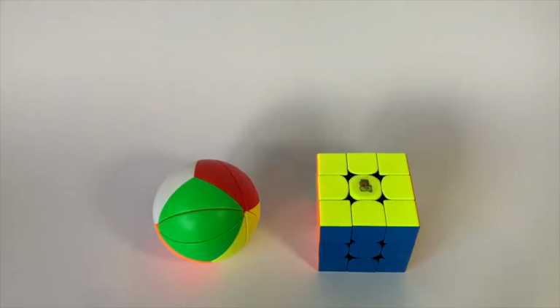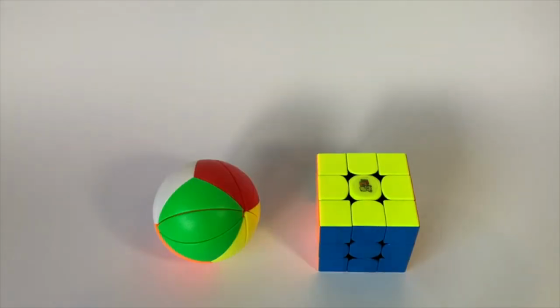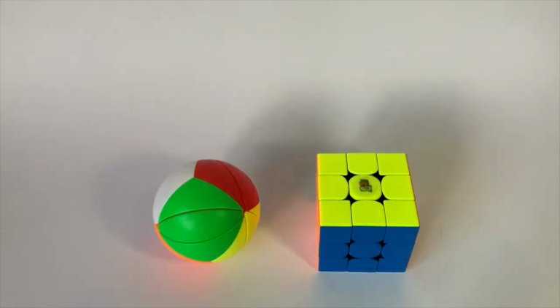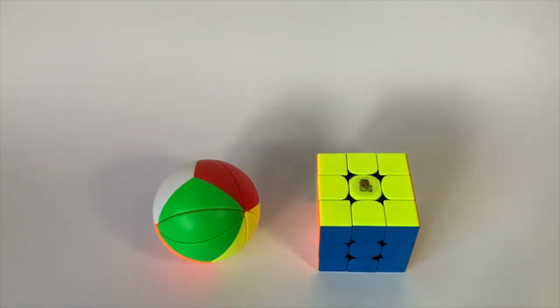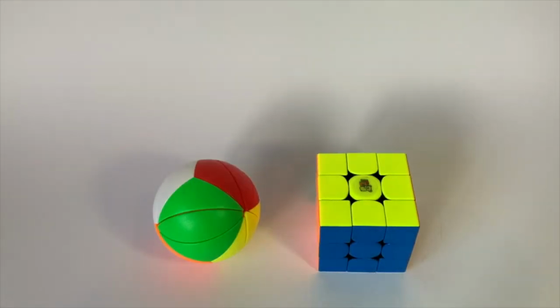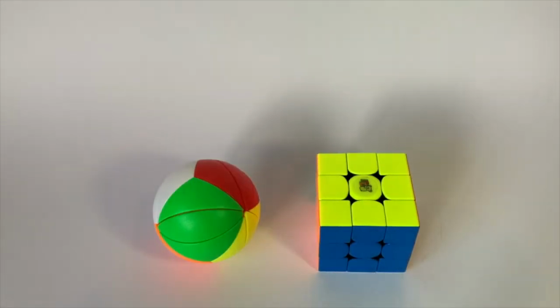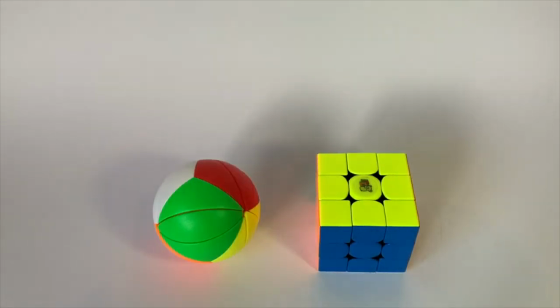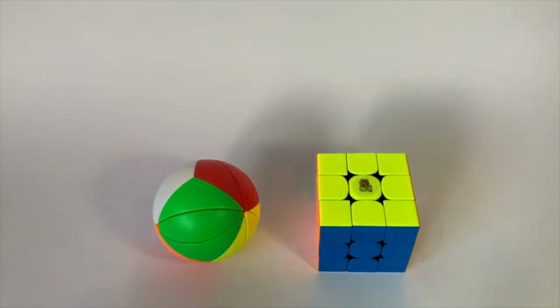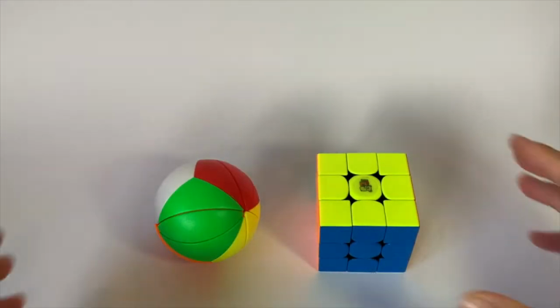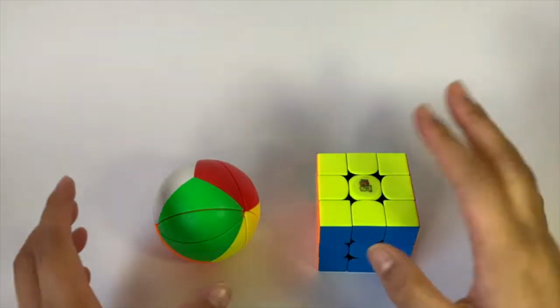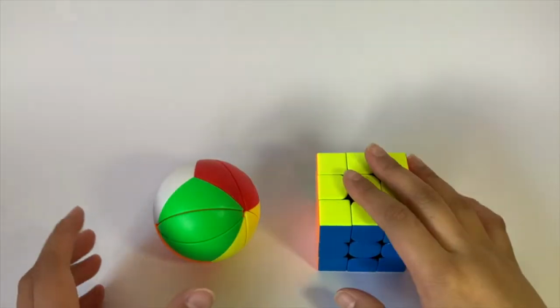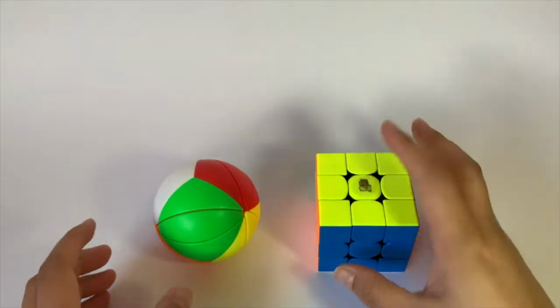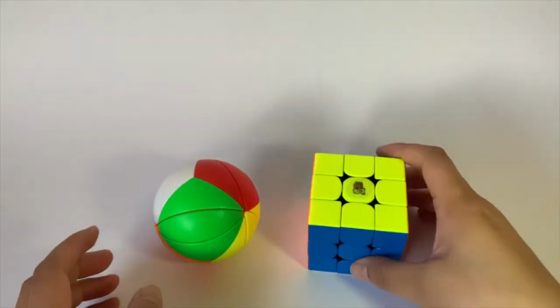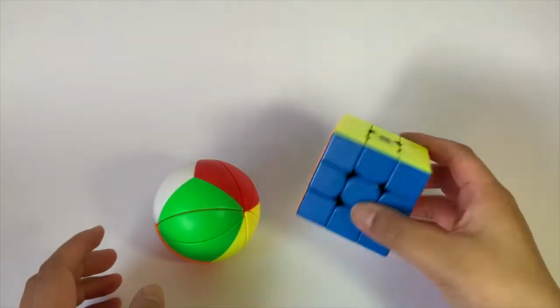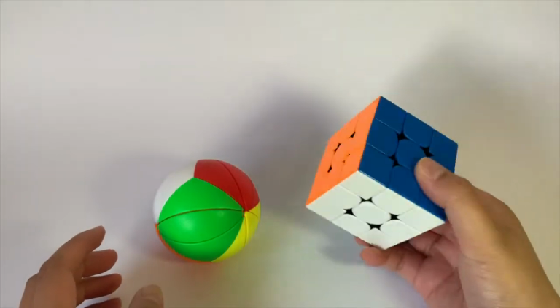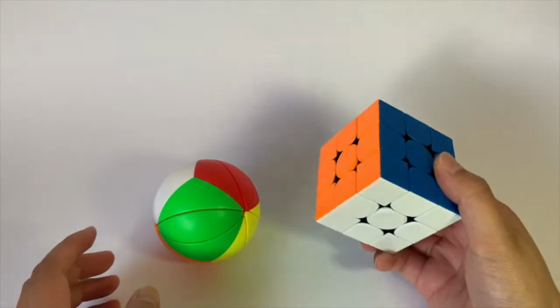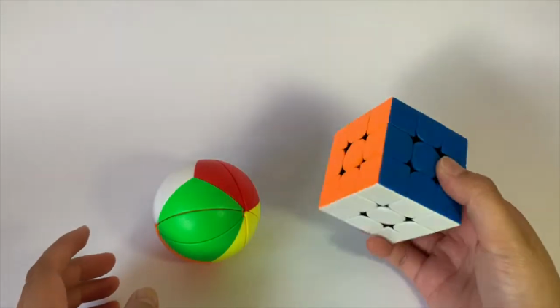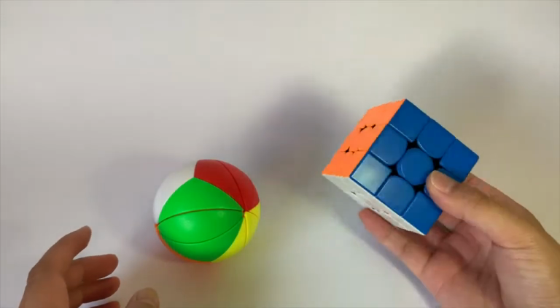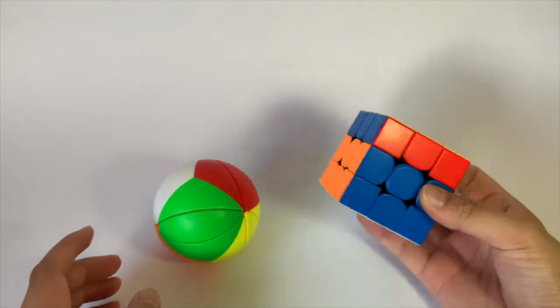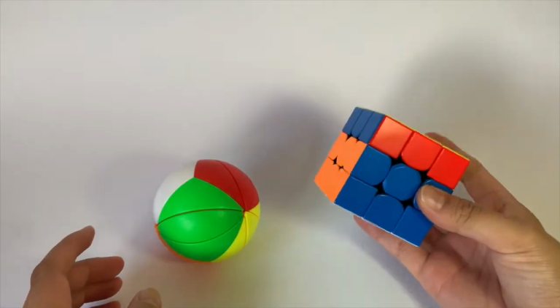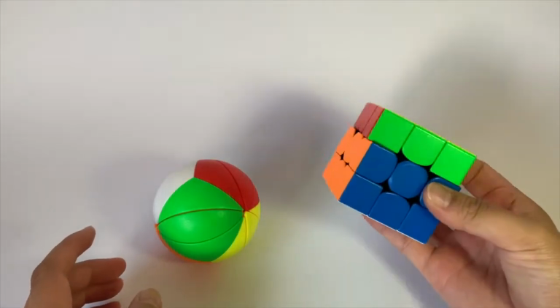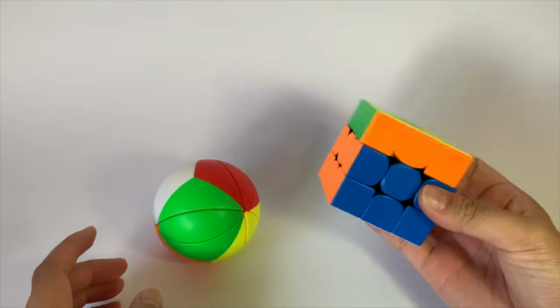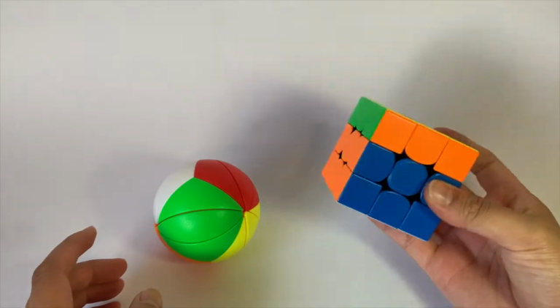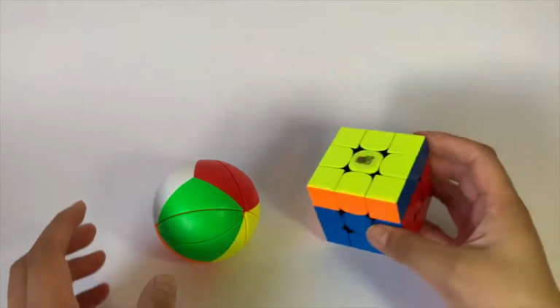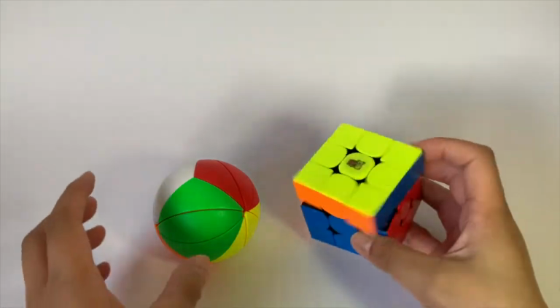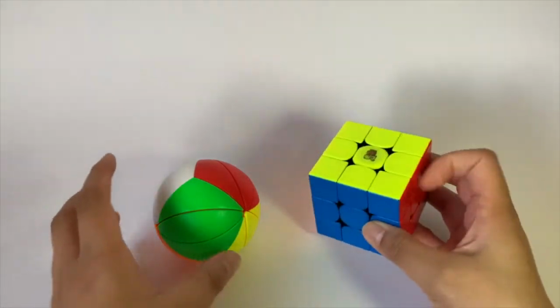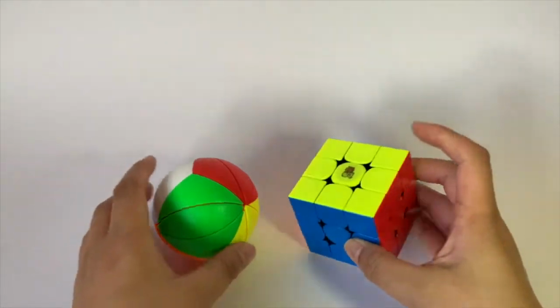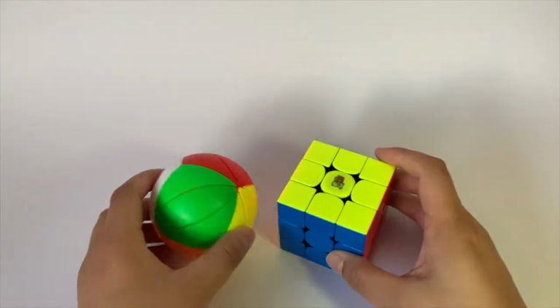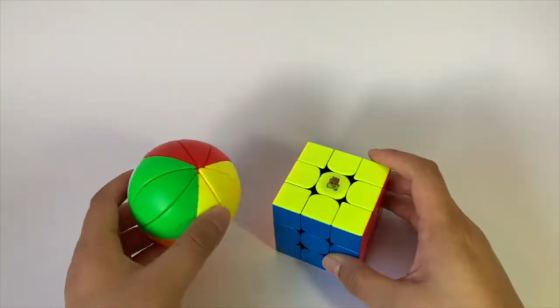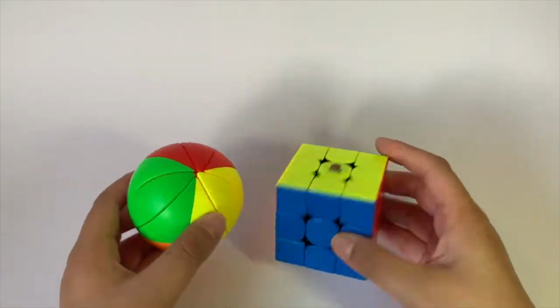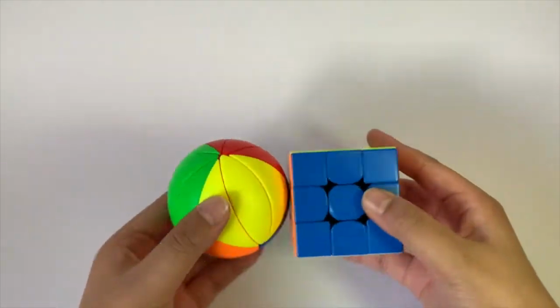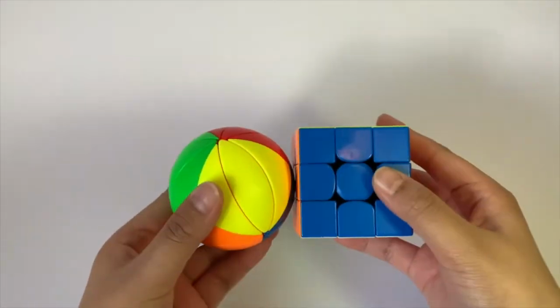Just as a size comparison — this is my 356 XS and this is the yeet ball.